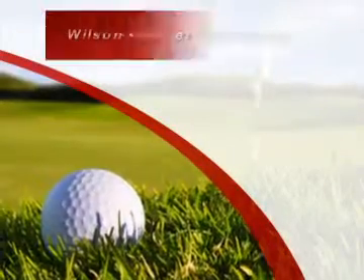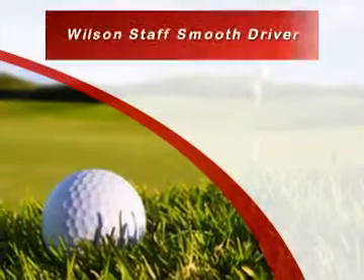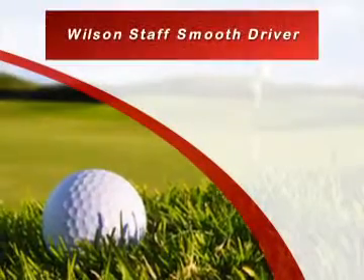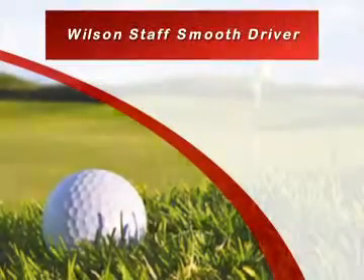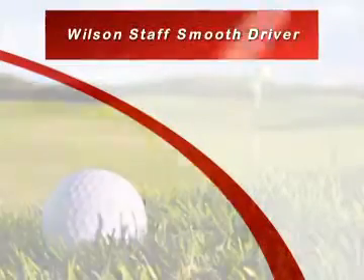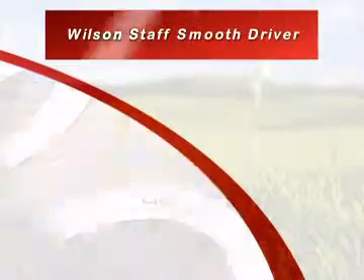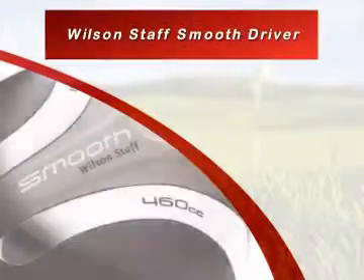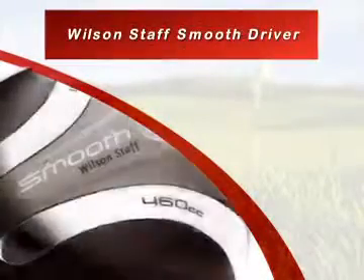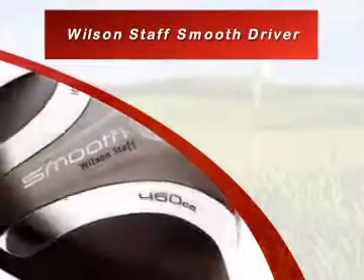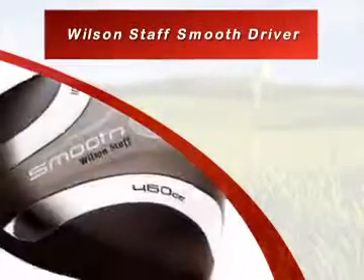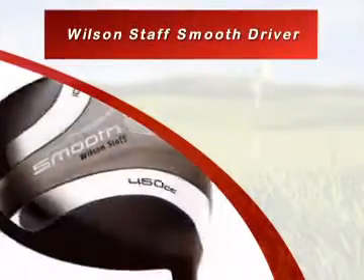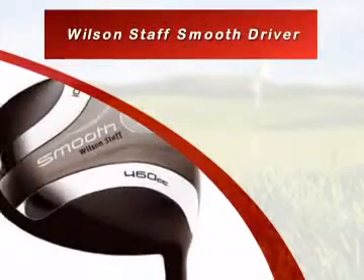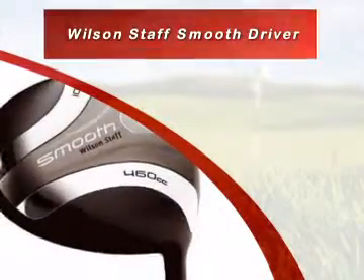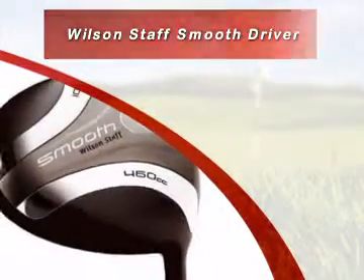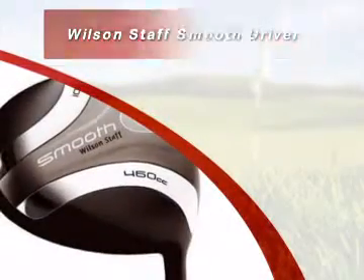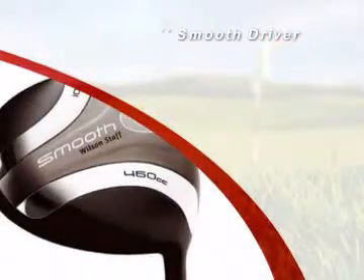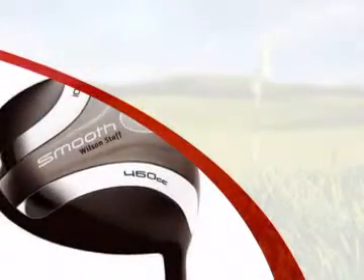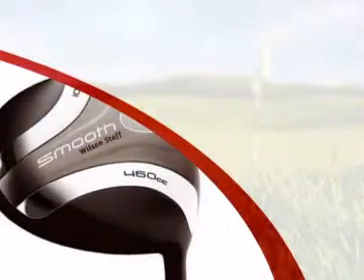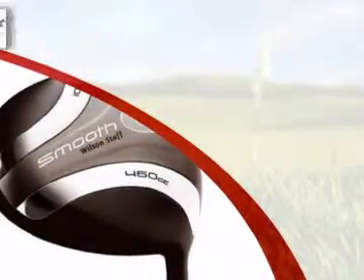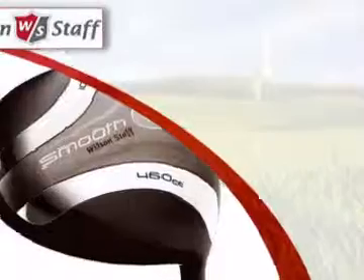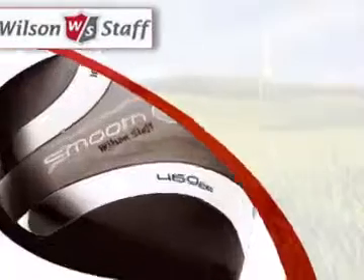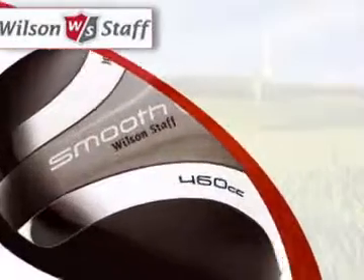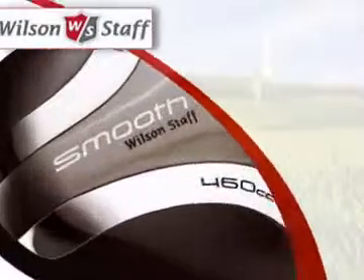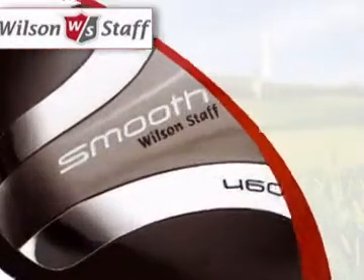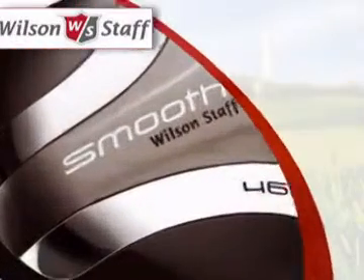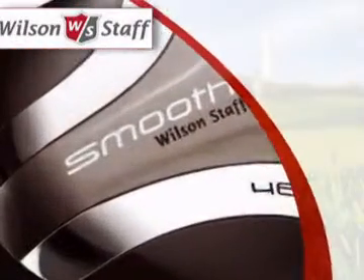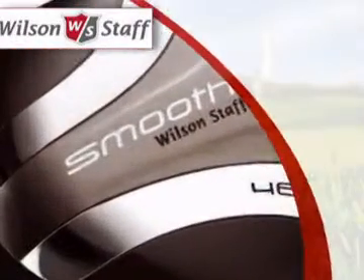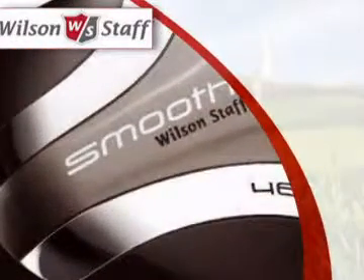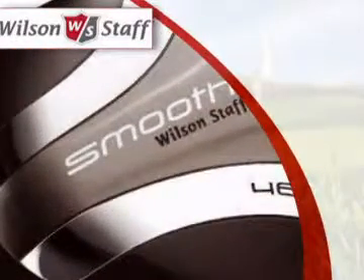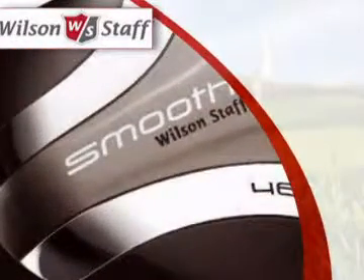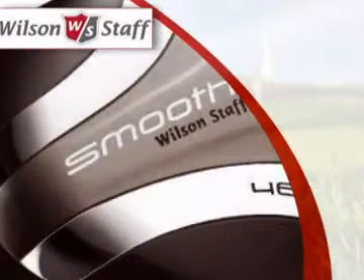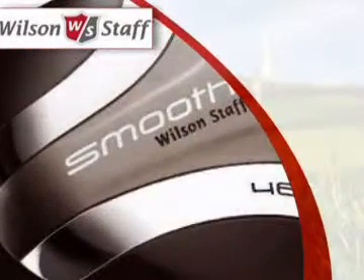Introducing this driver from Wilson, high-performing golf products since 1914.